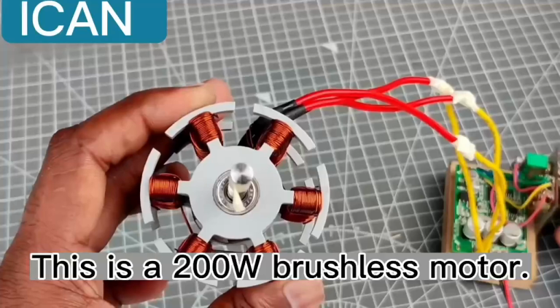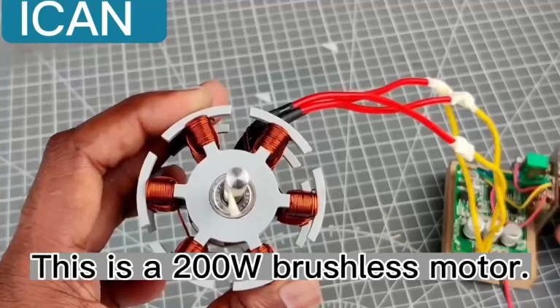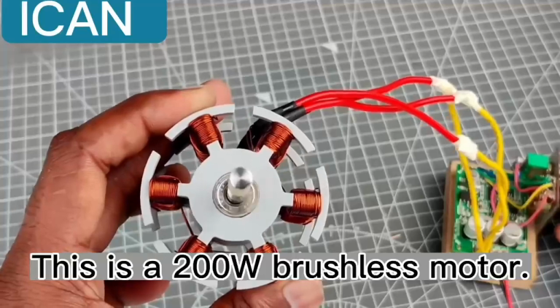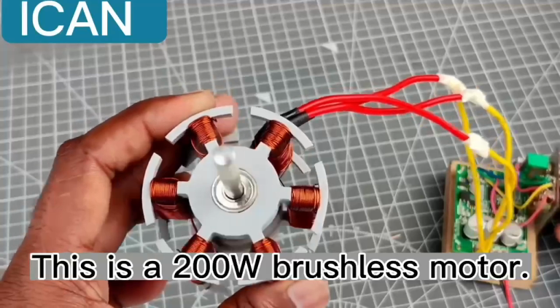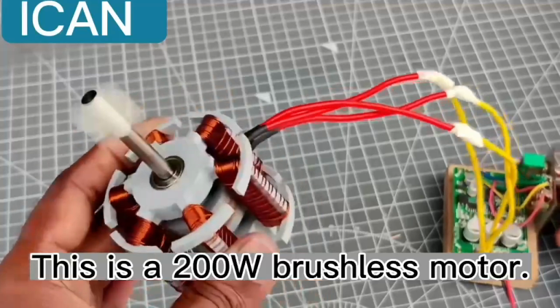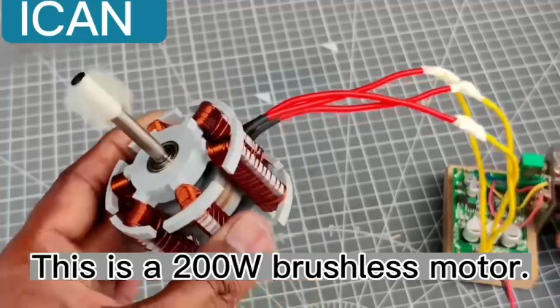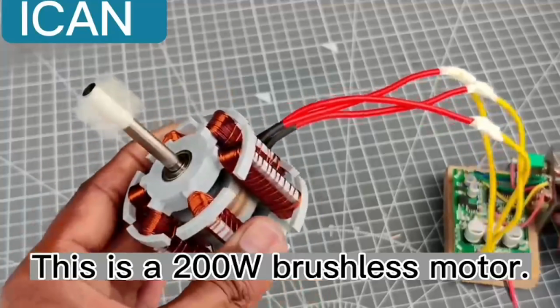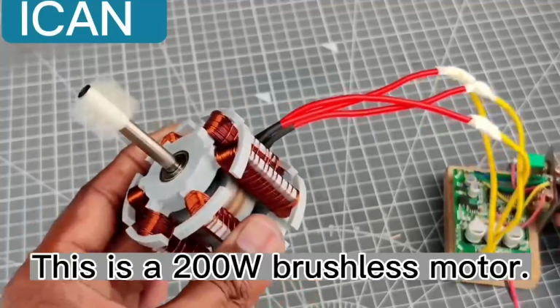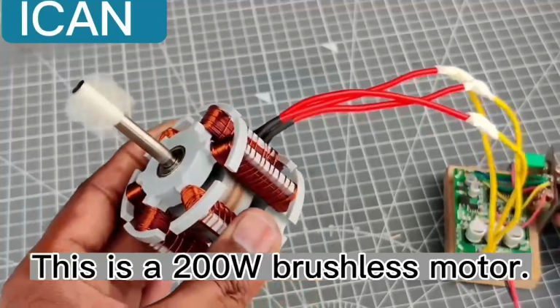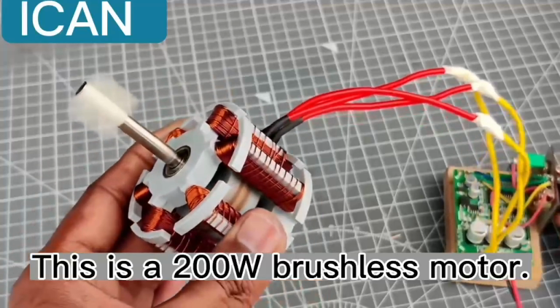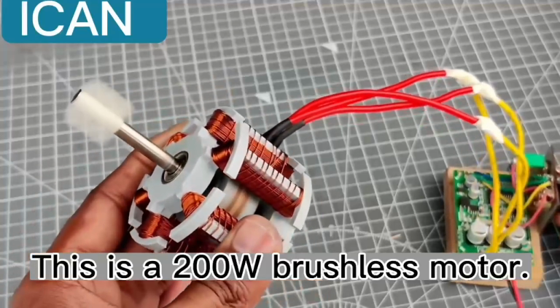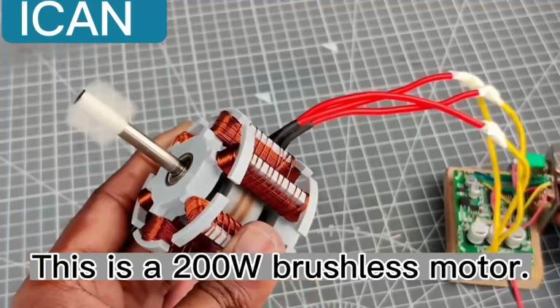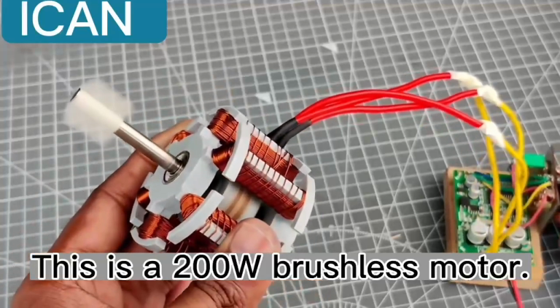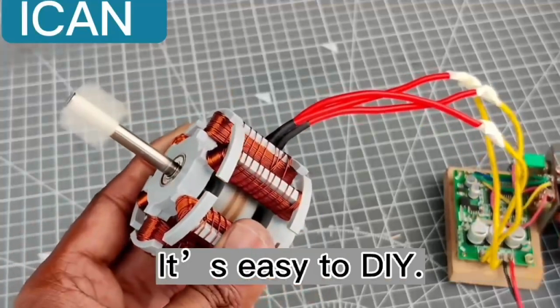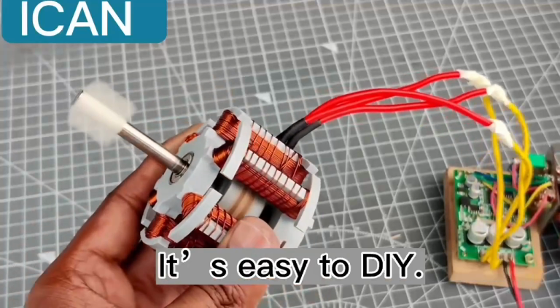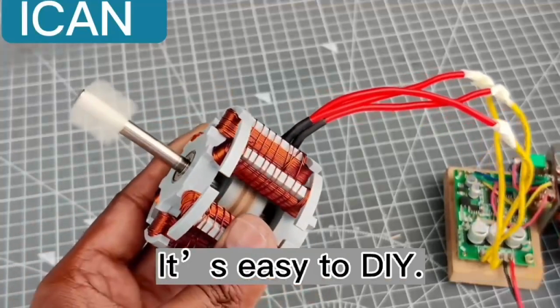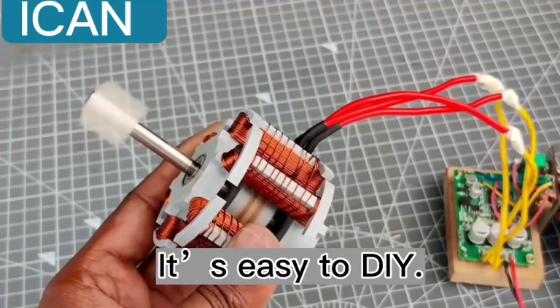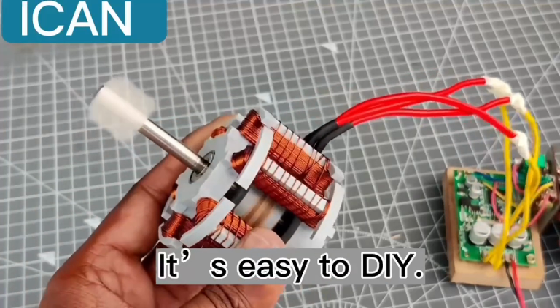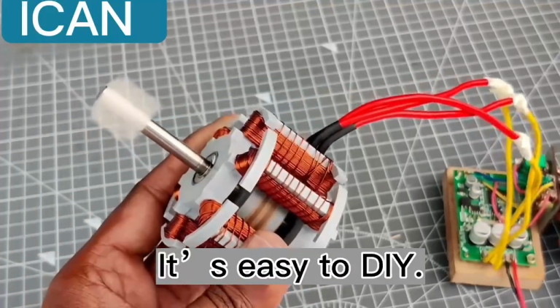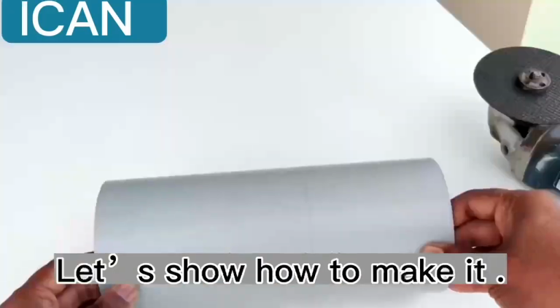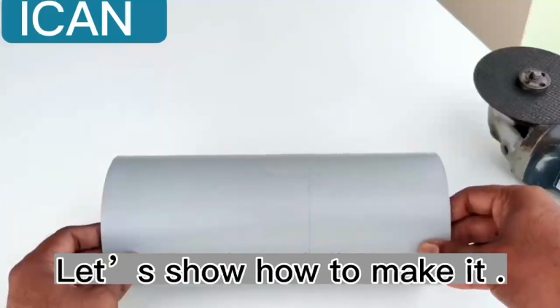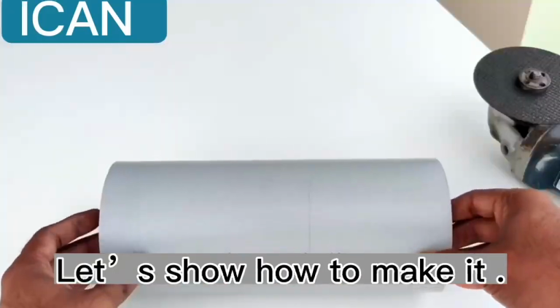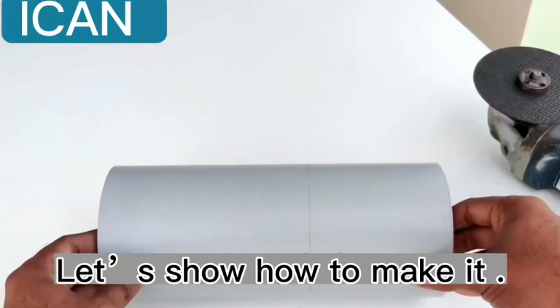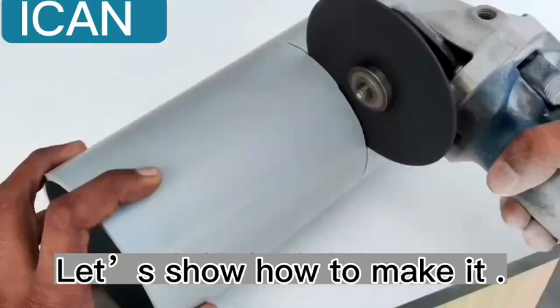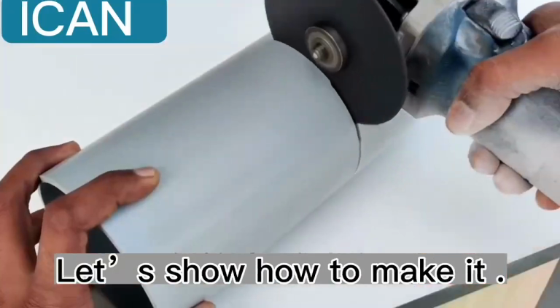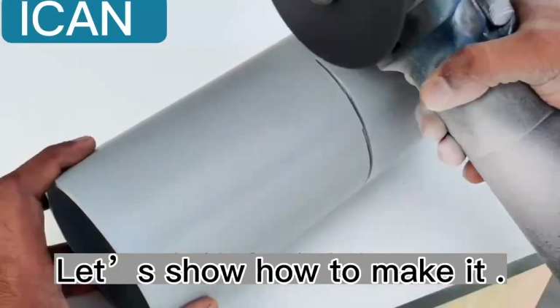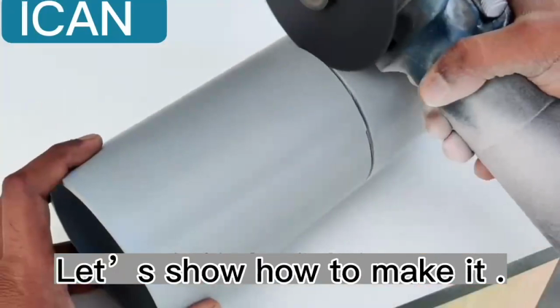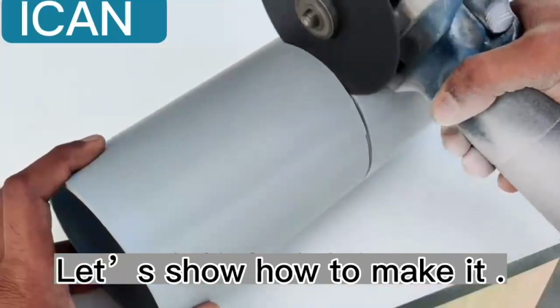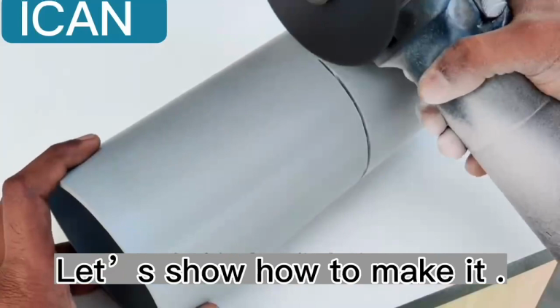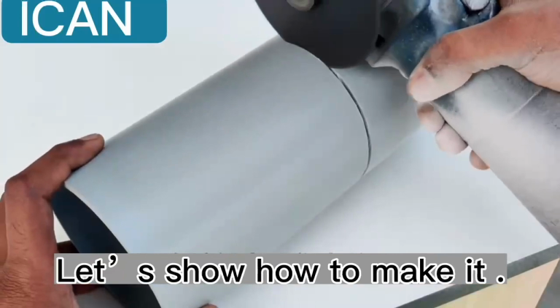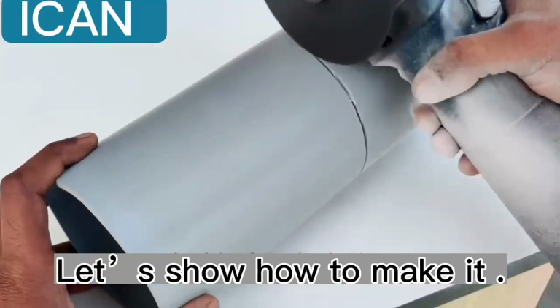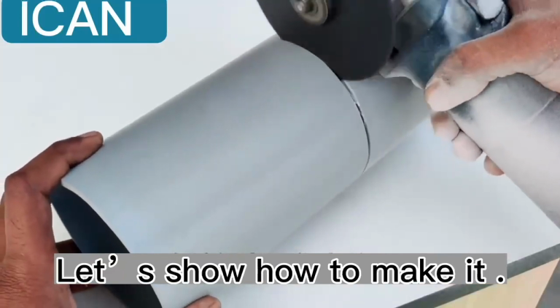This is a 200-watt brushless motor. It's easy to DIY. Let's show how to make it.